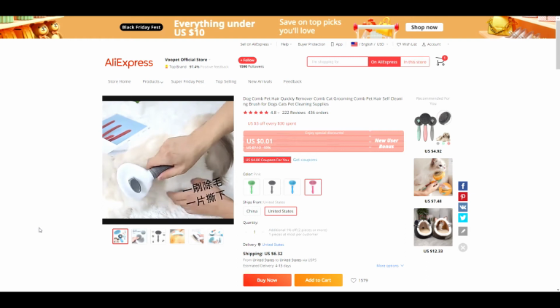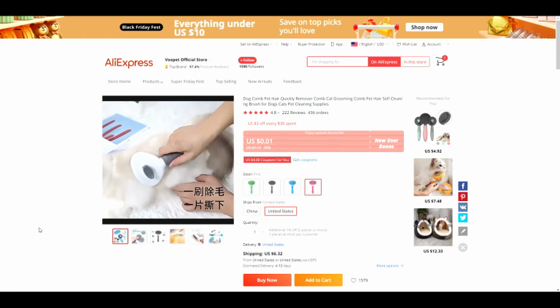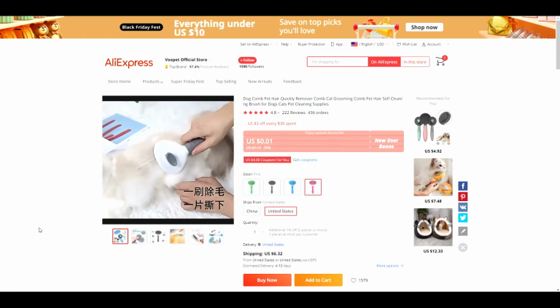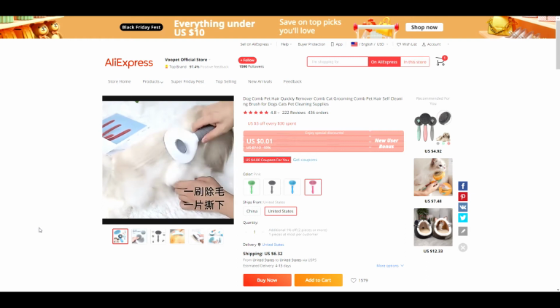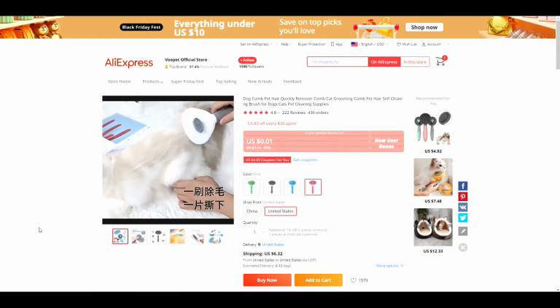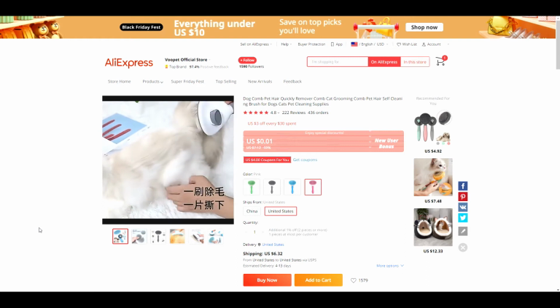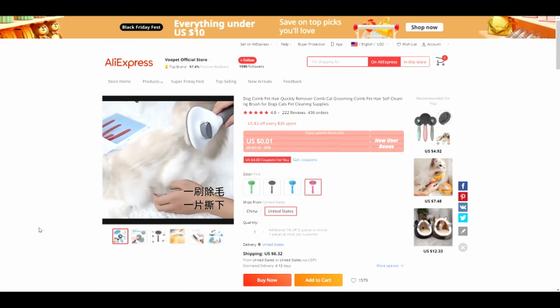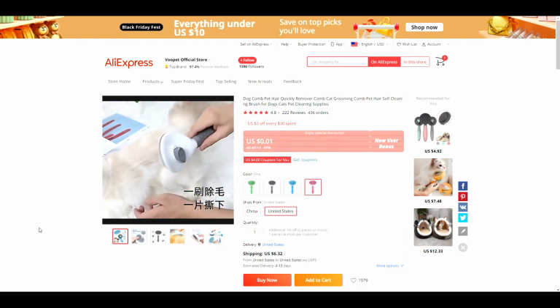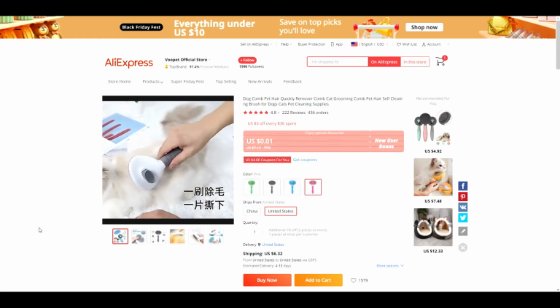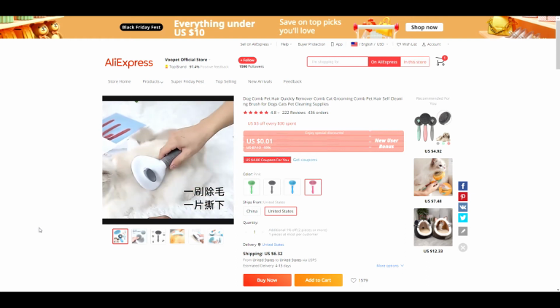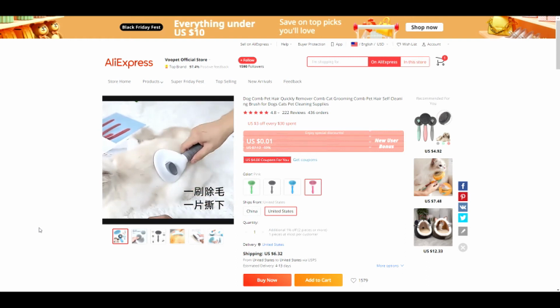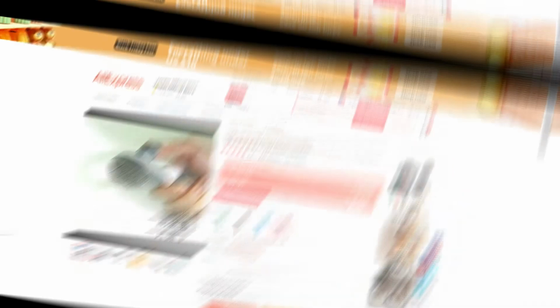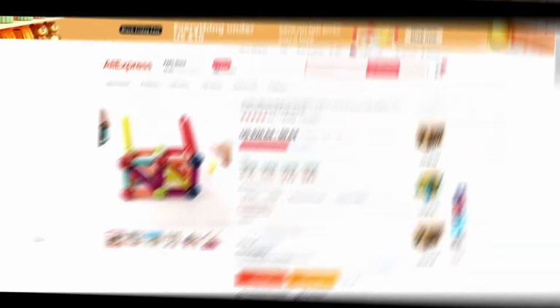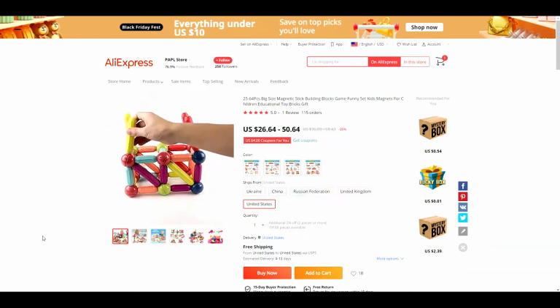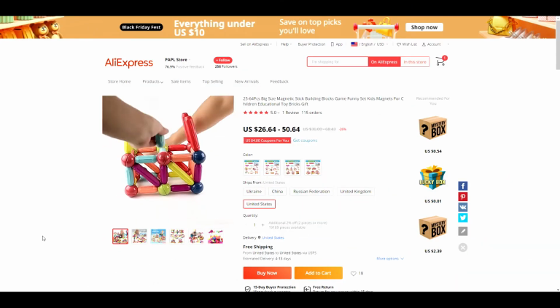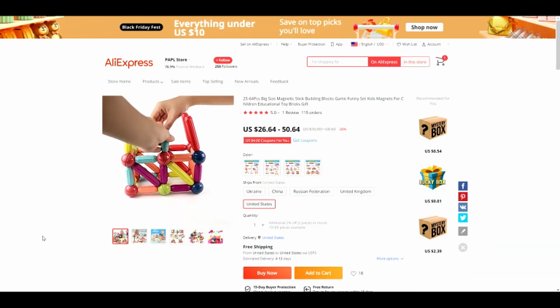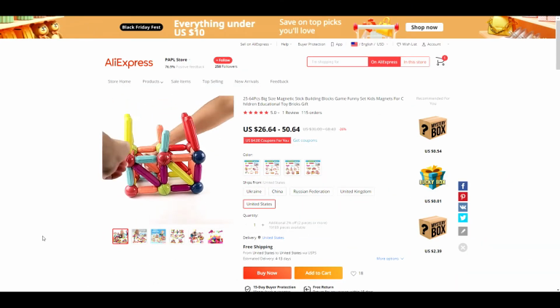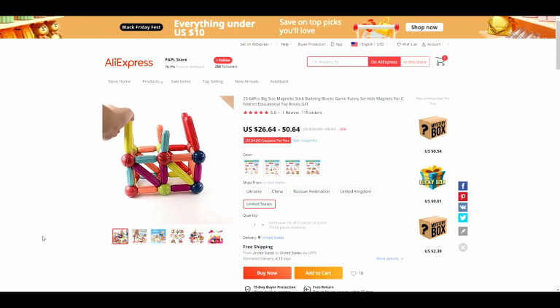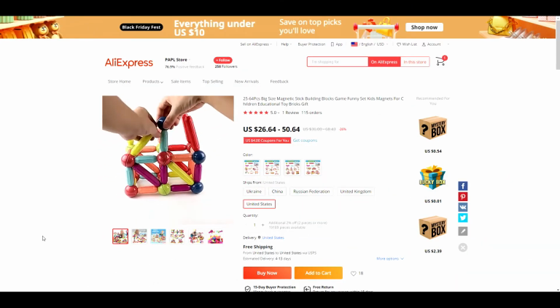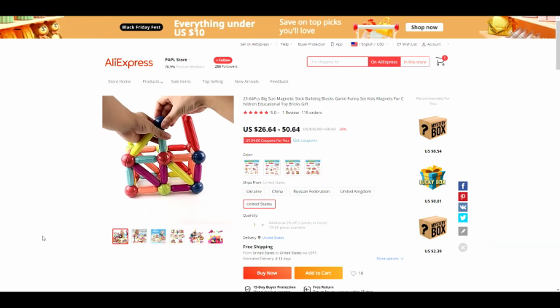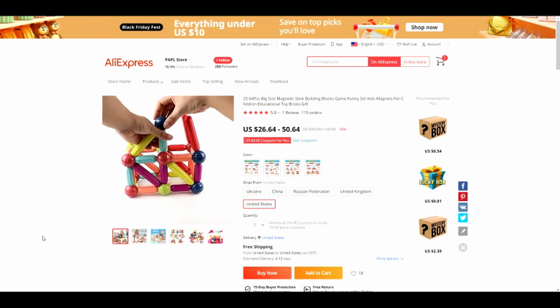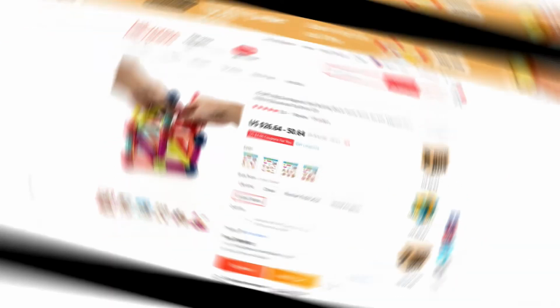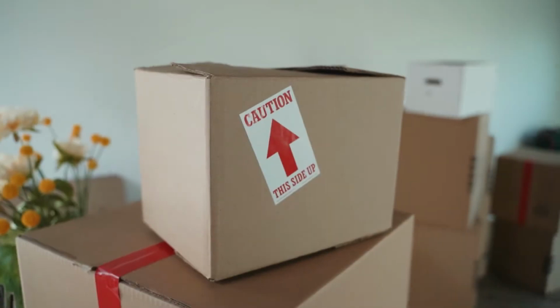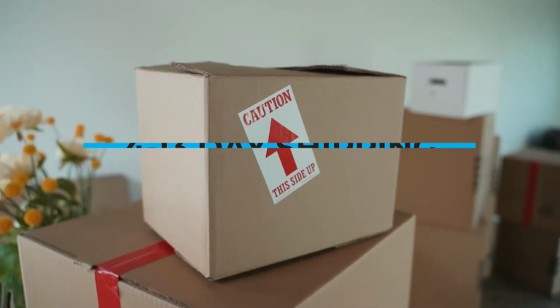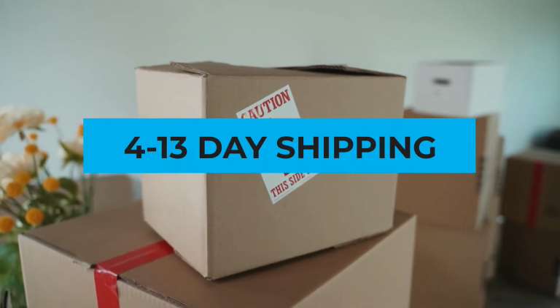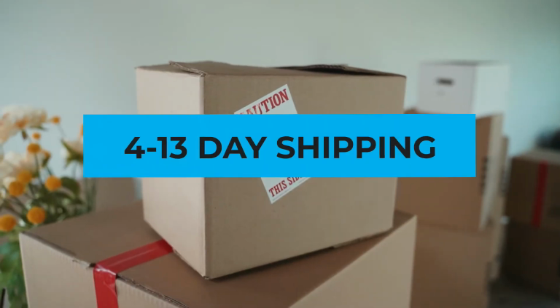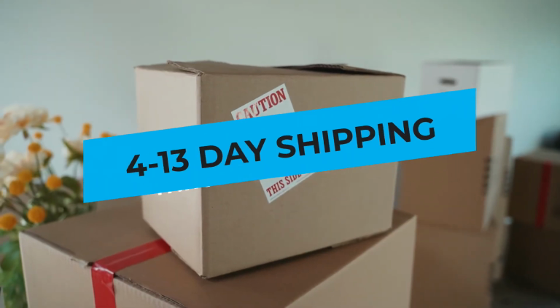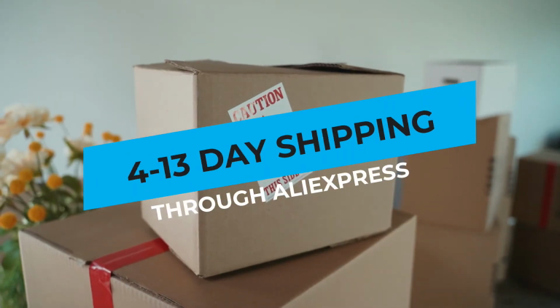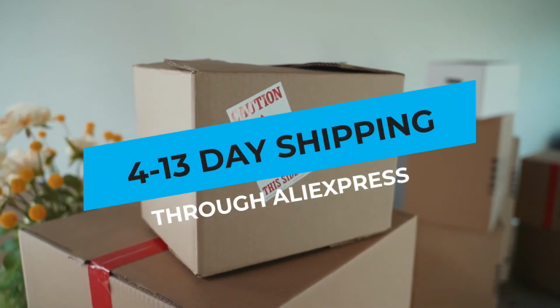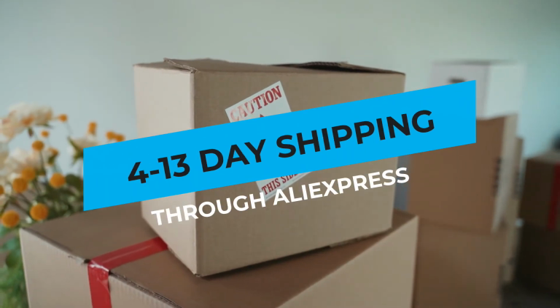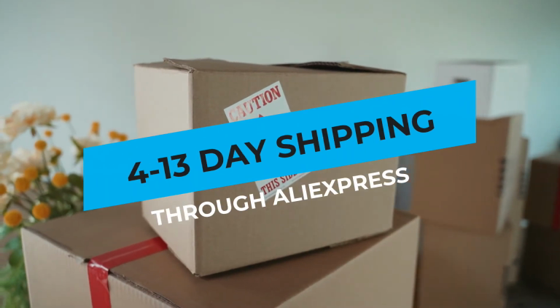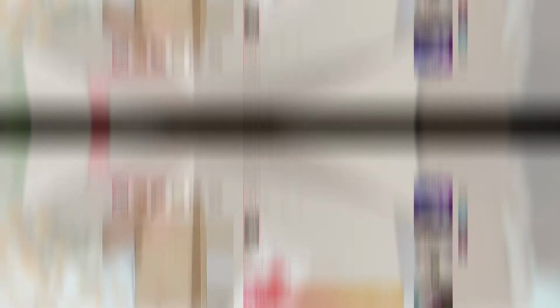If you're a dropshipper looking for products with fast shipping, I have 10 products to show you with every one of them offering 4 to 13 days shipping through AliExpress.